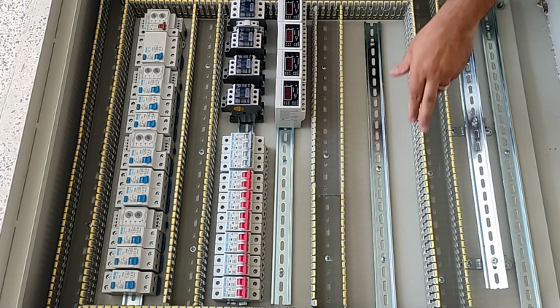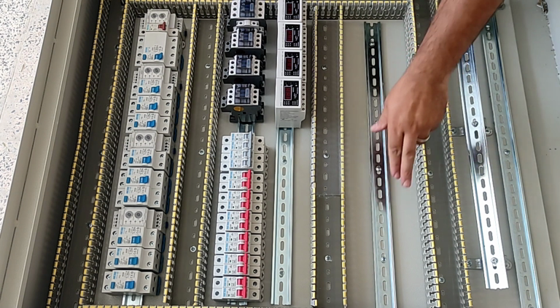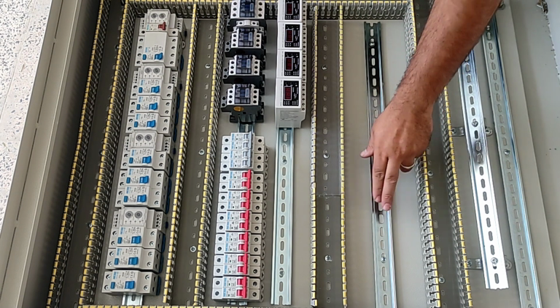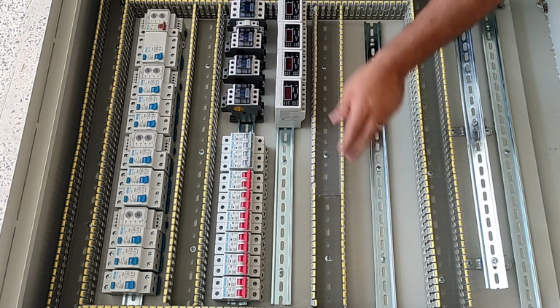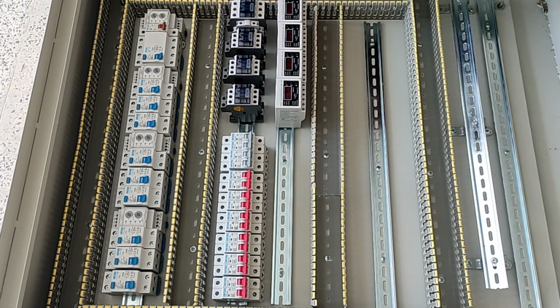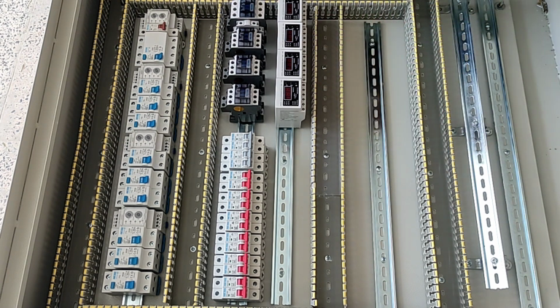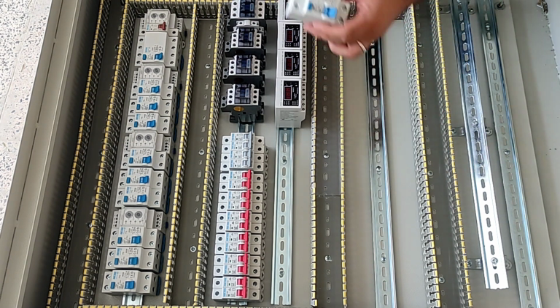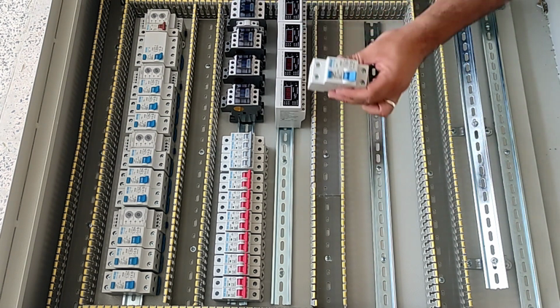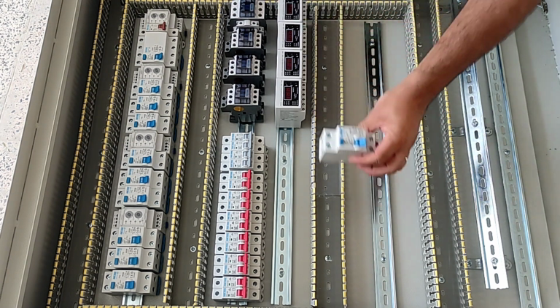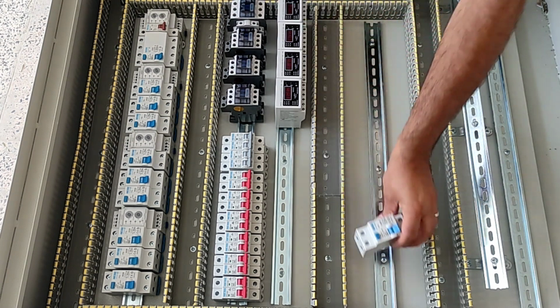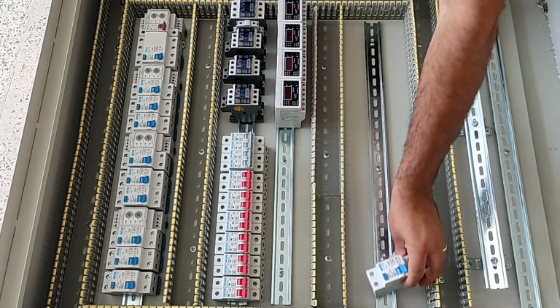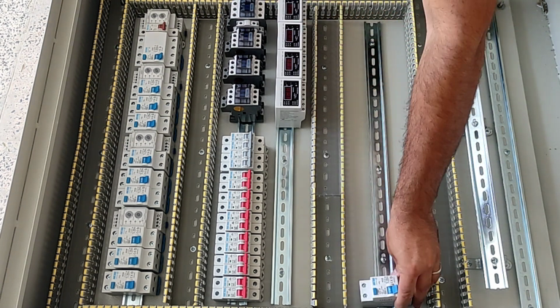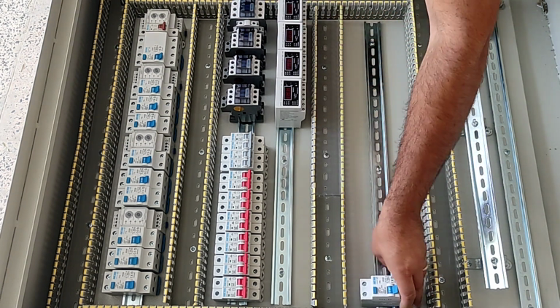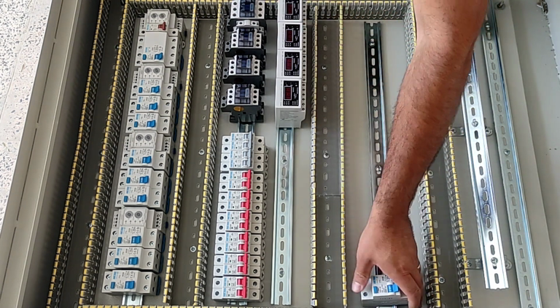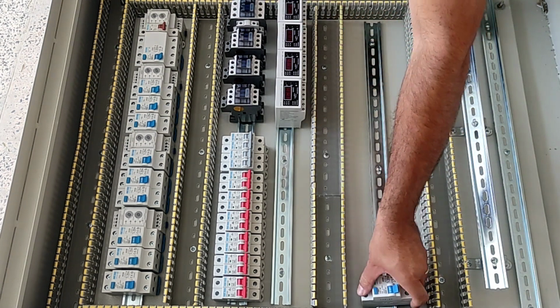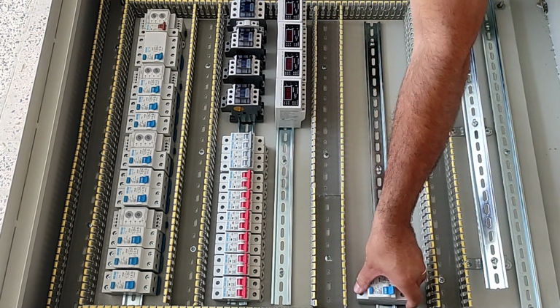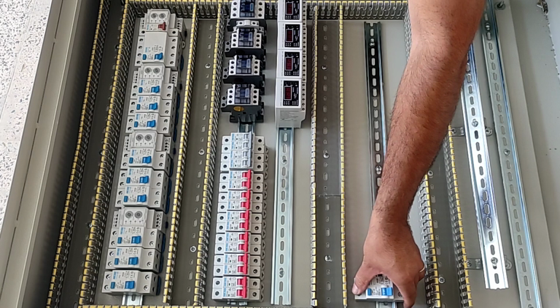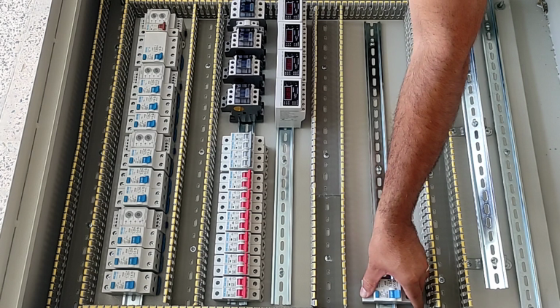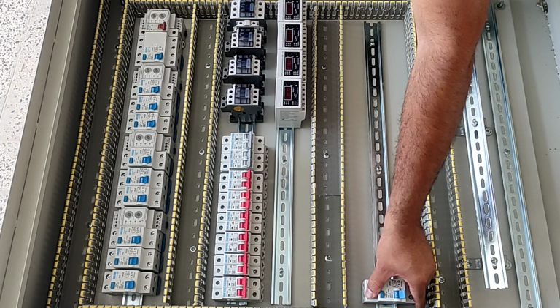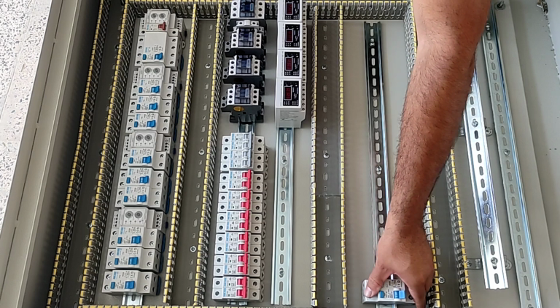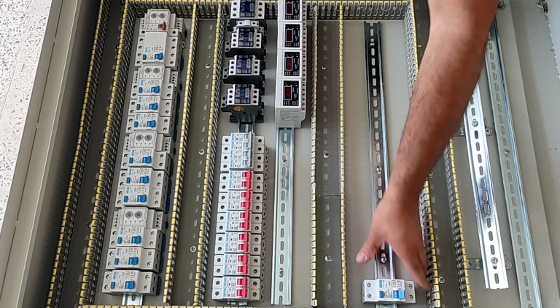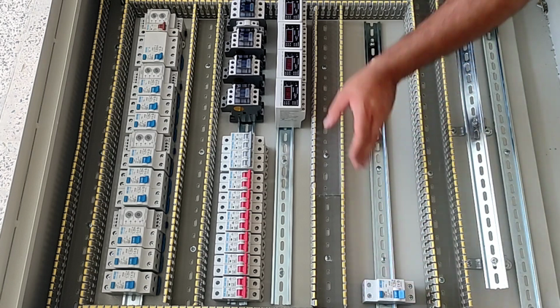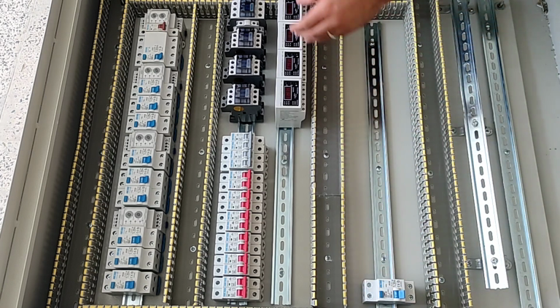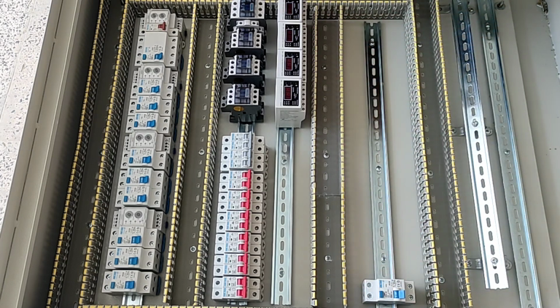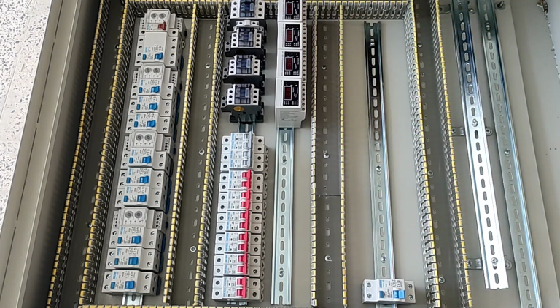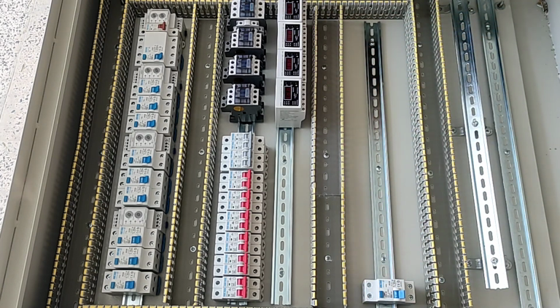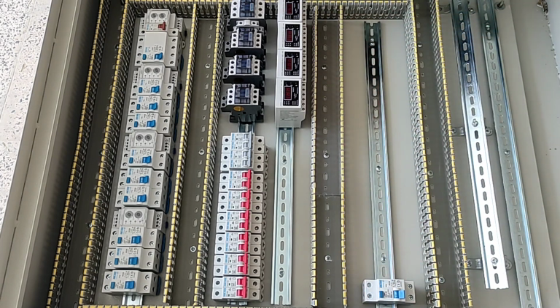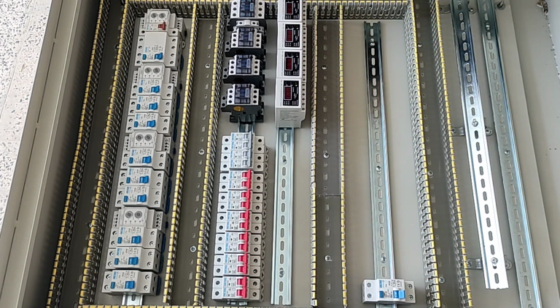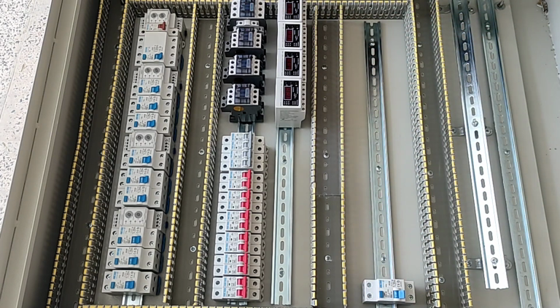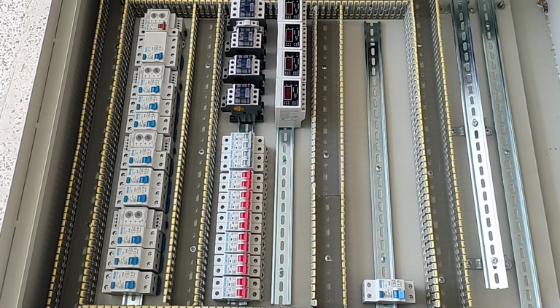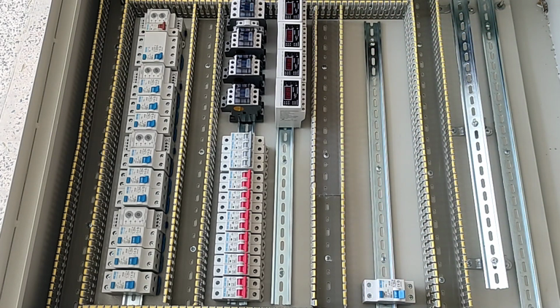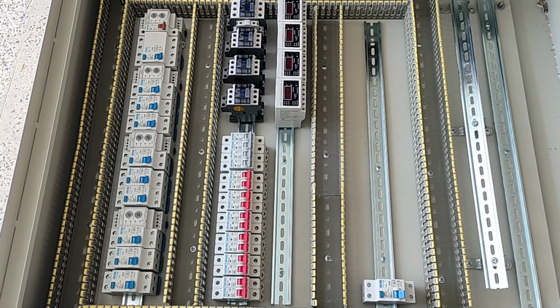In this part, we install an RCCB switch together with several miniature switches, separately.